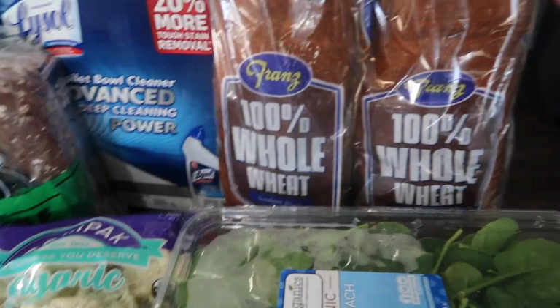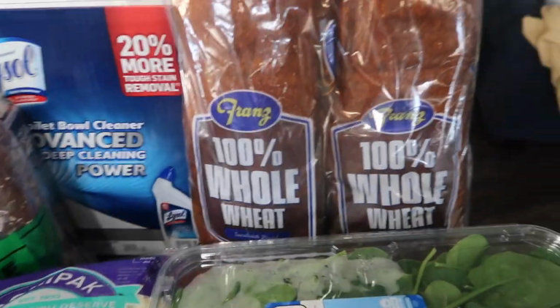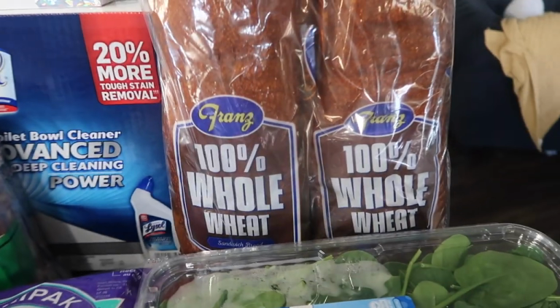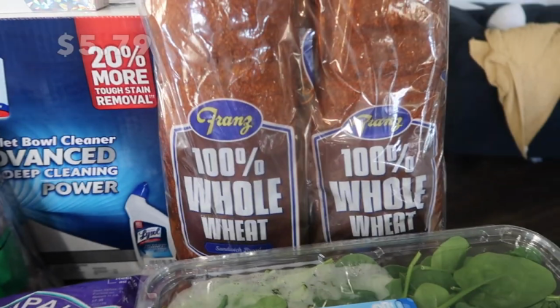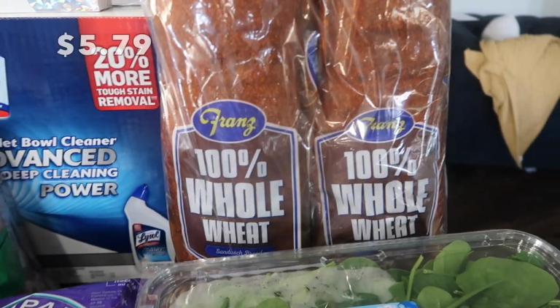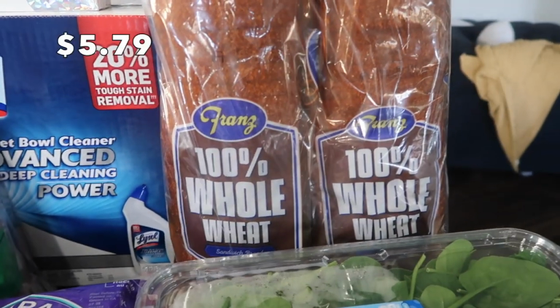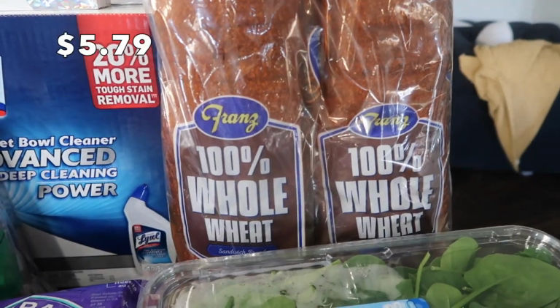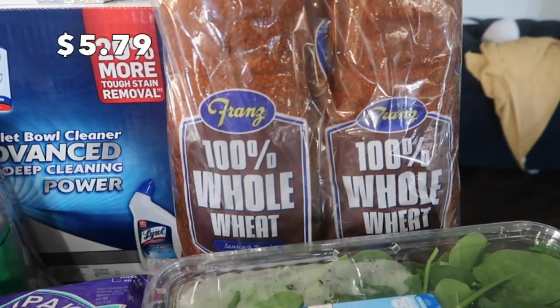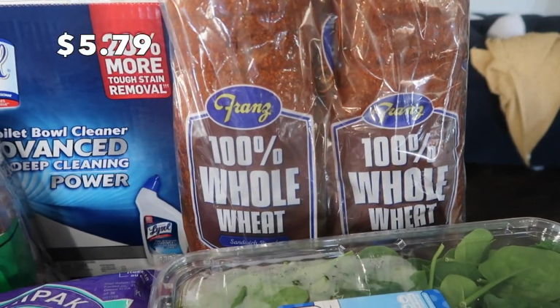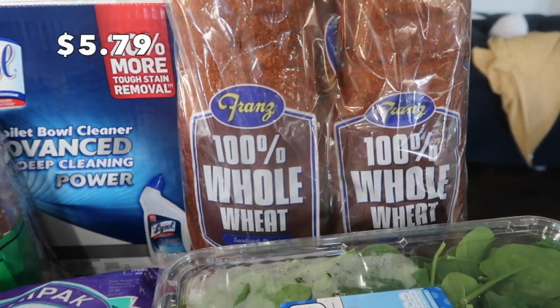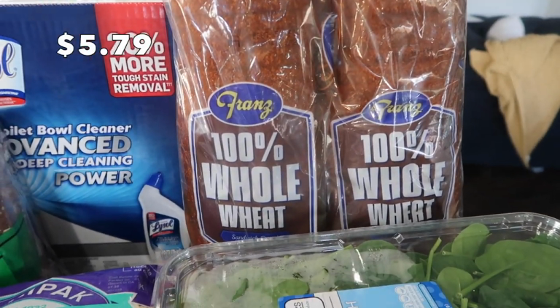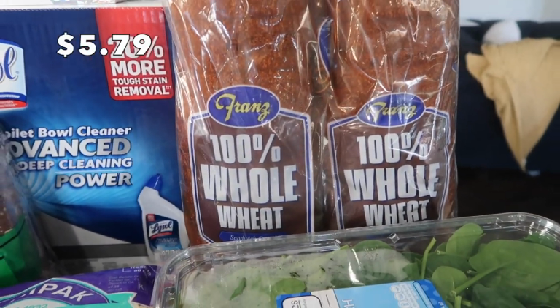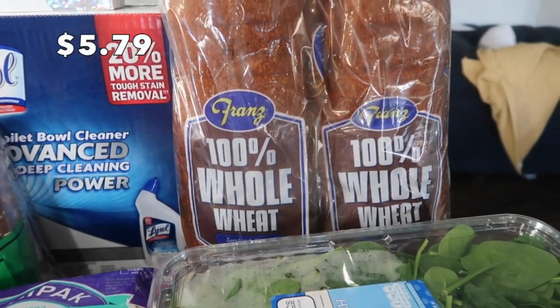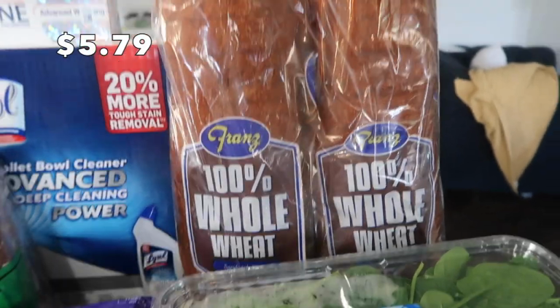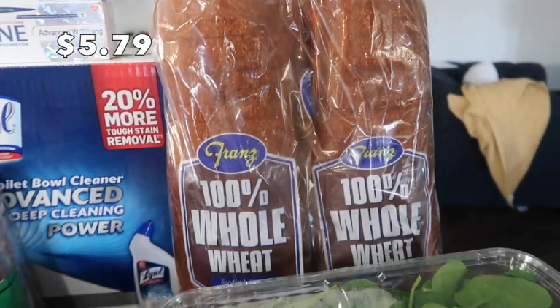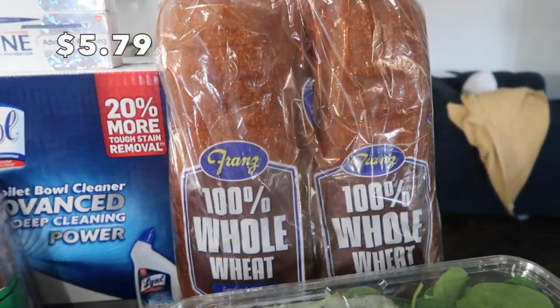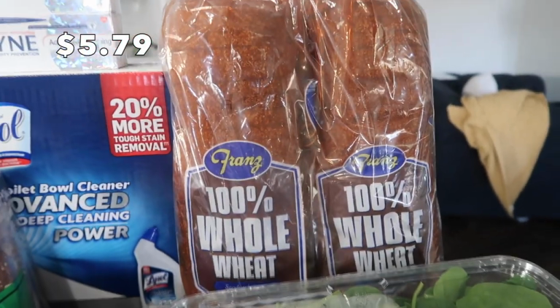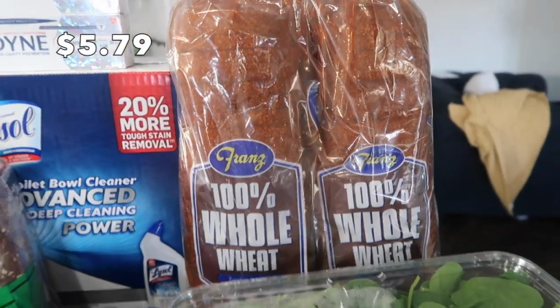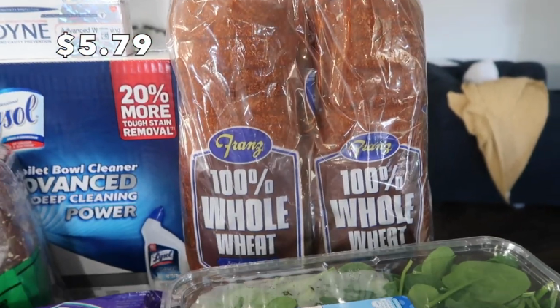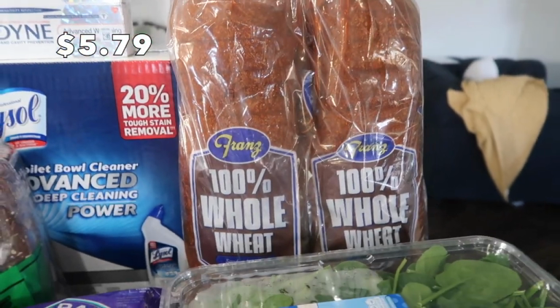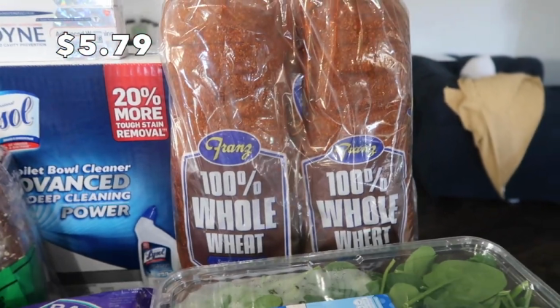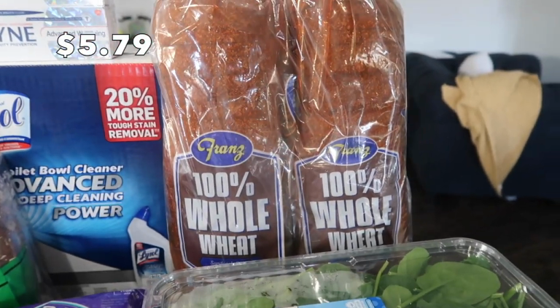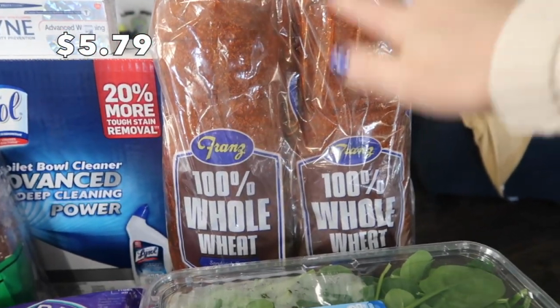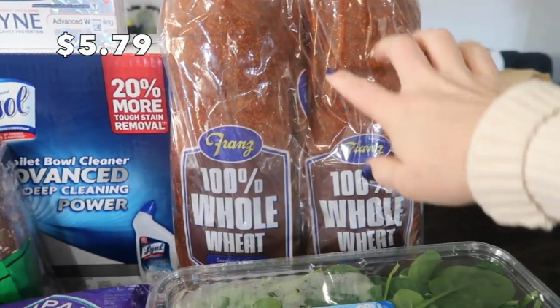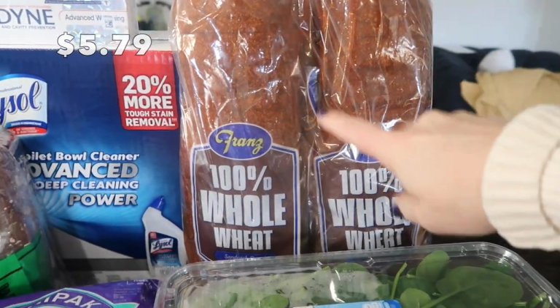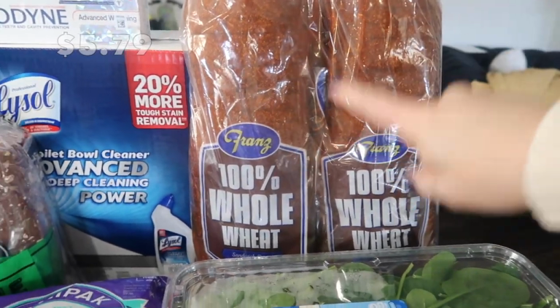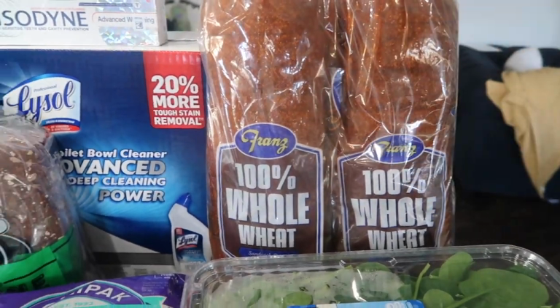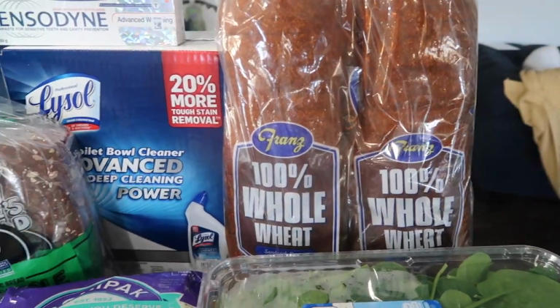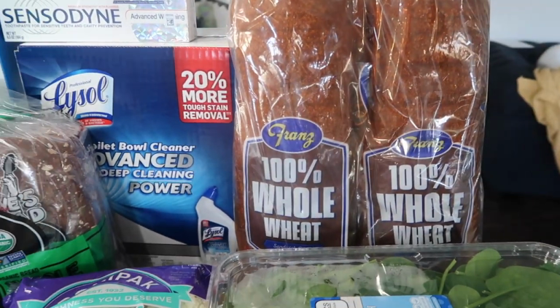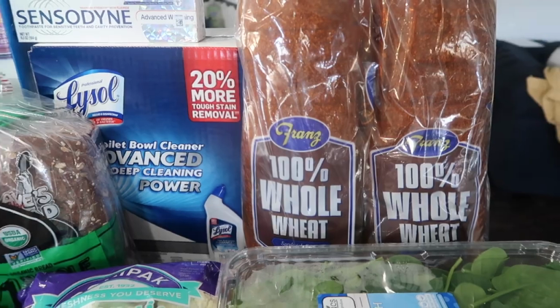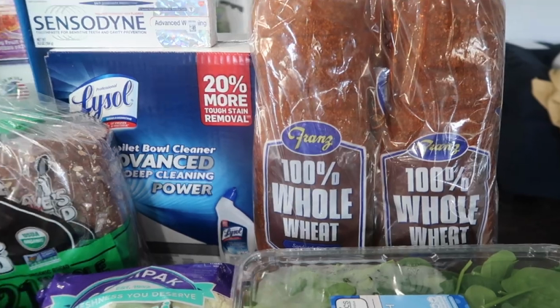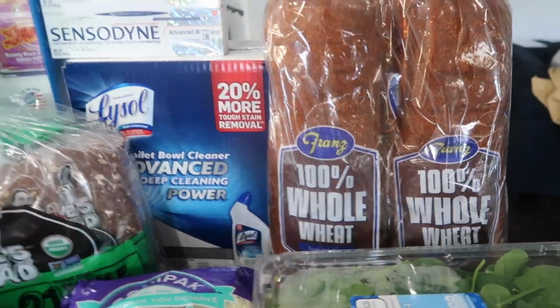I always get this bread every time I go to Costco. It is our favorite bread. This is going straight into the freezer outside.